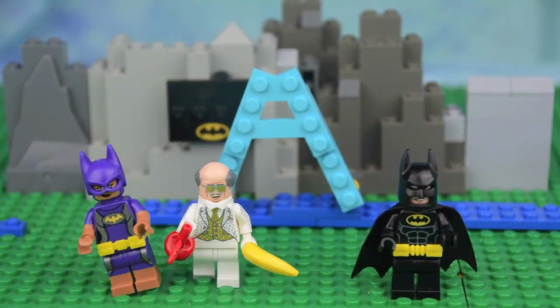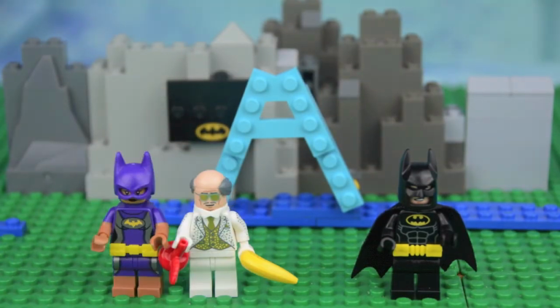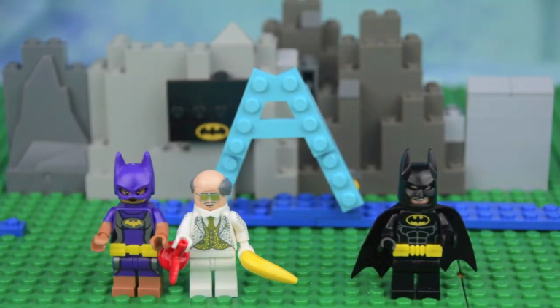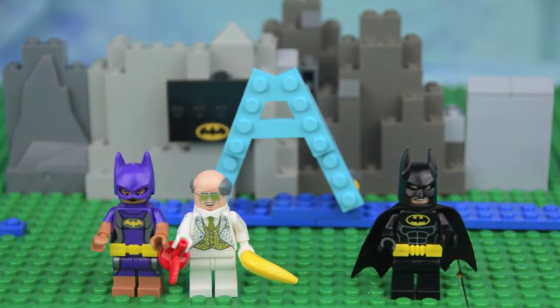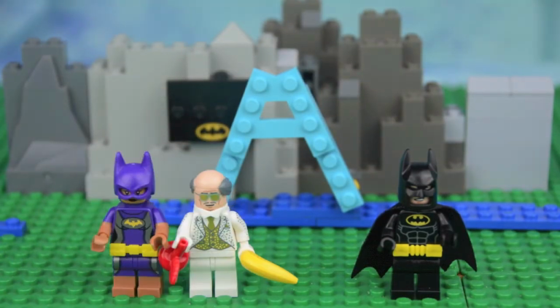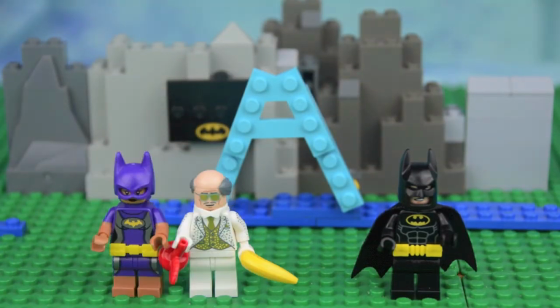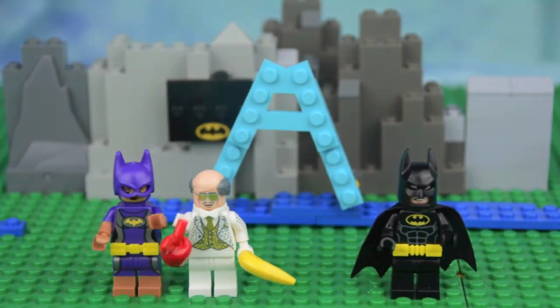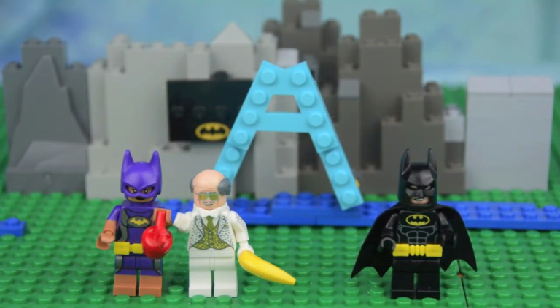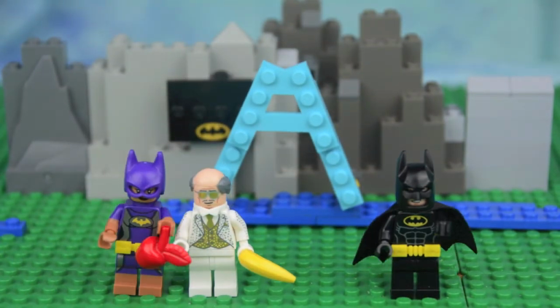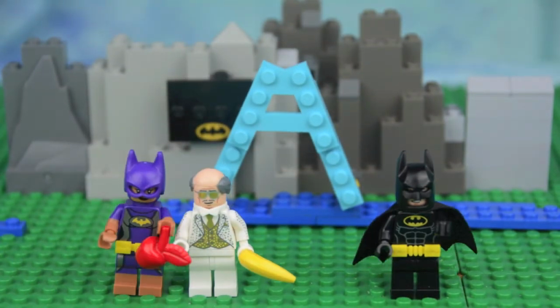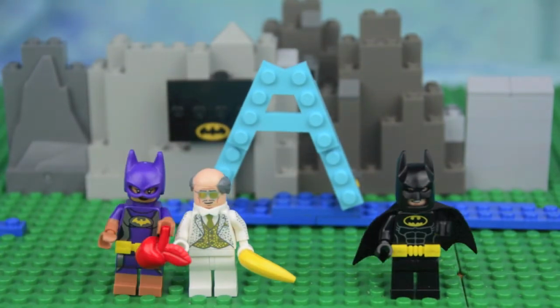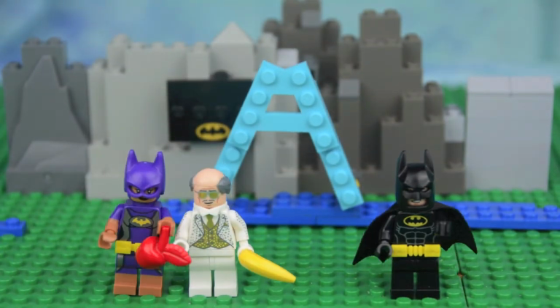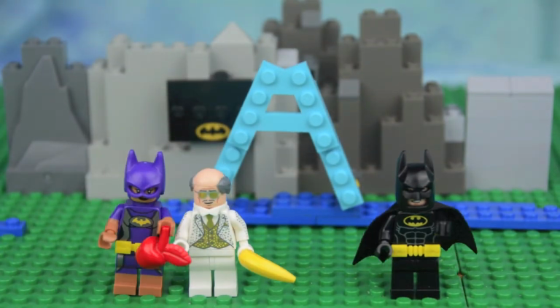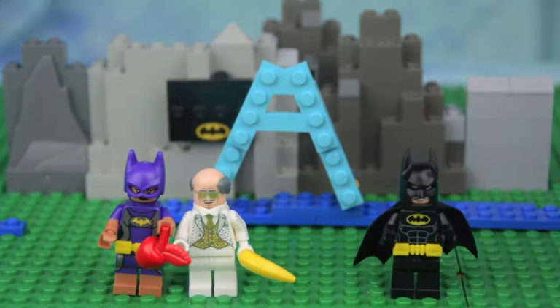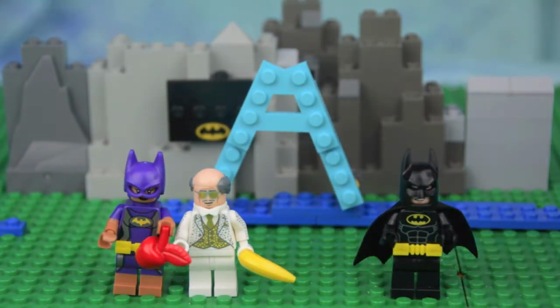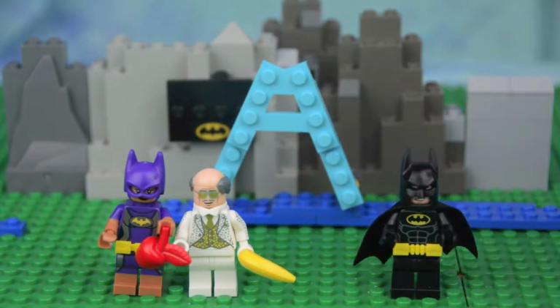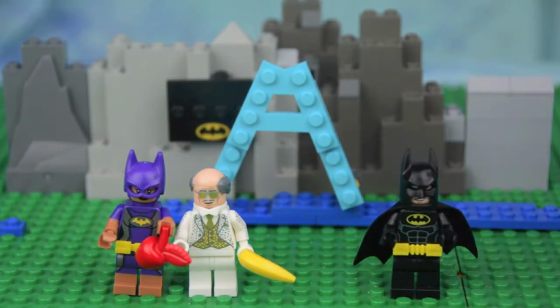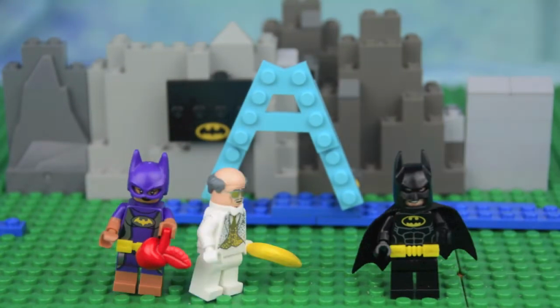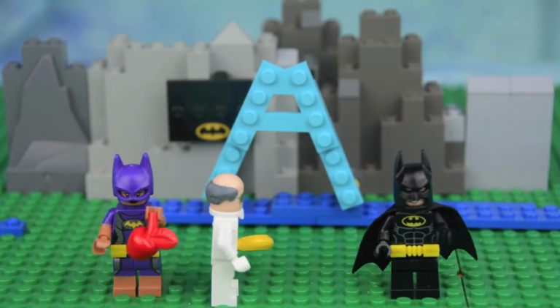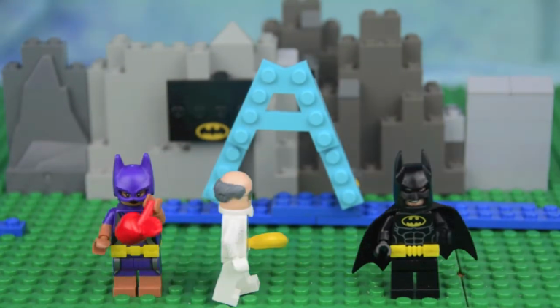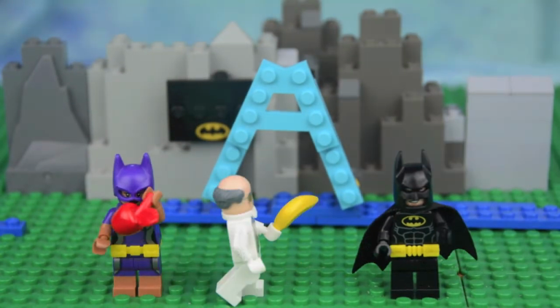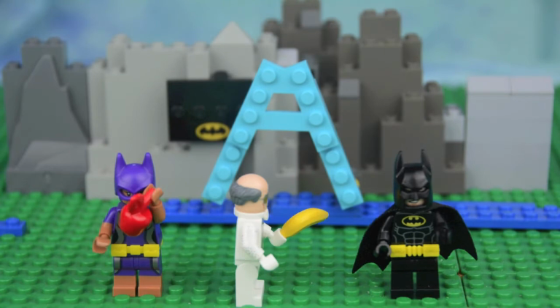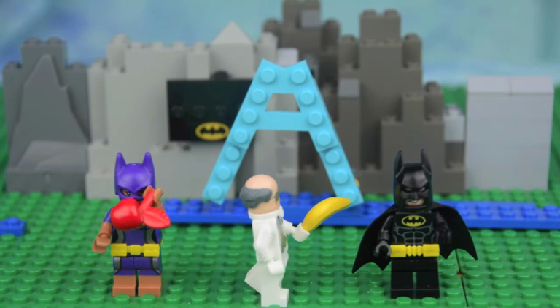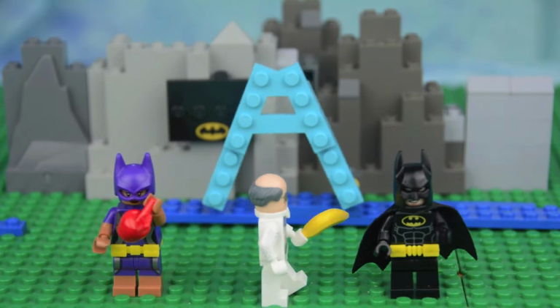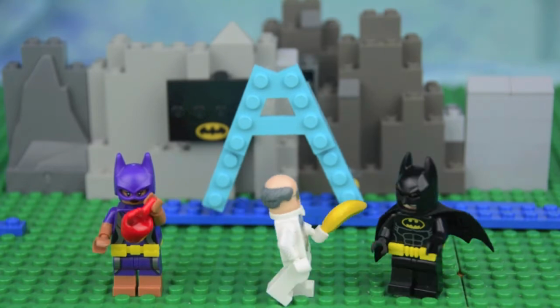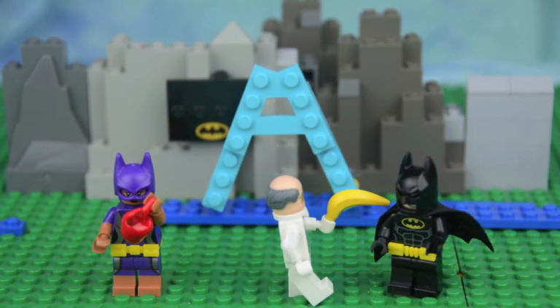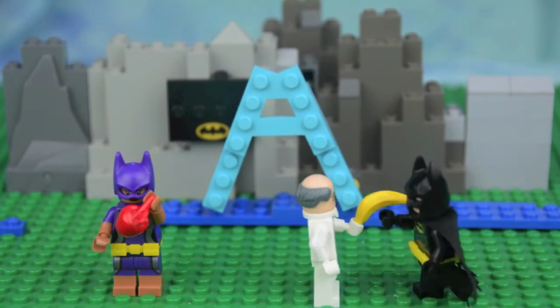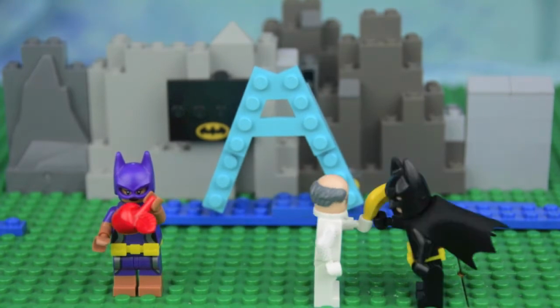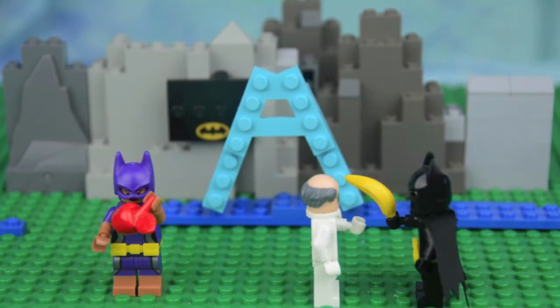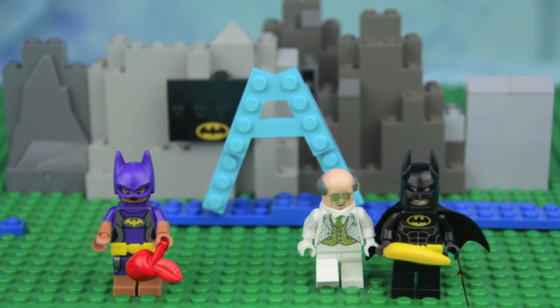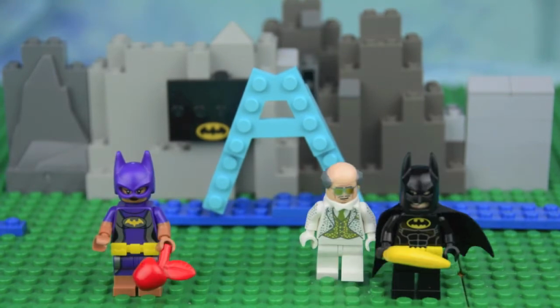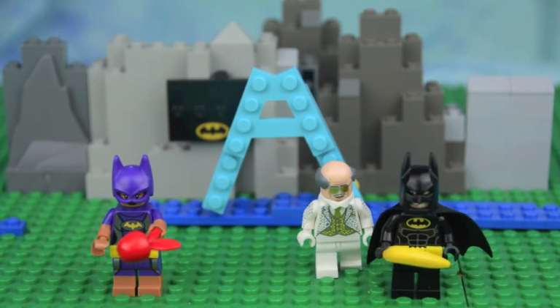A is for Alfred. For Appleman. Thank you. Thank you, Alfred.